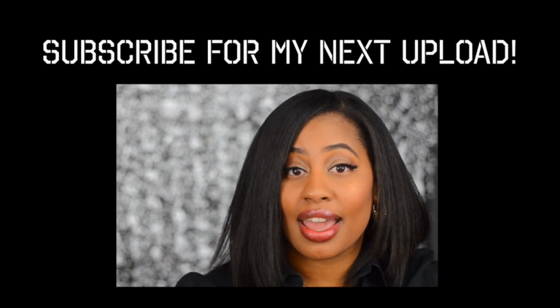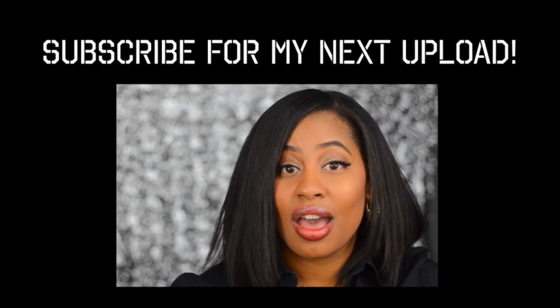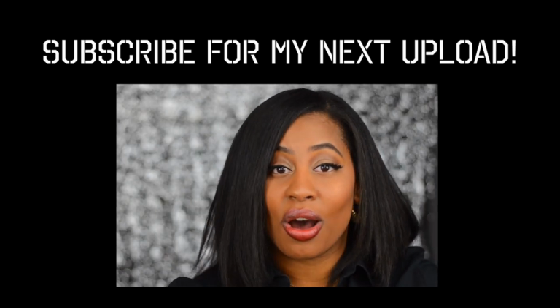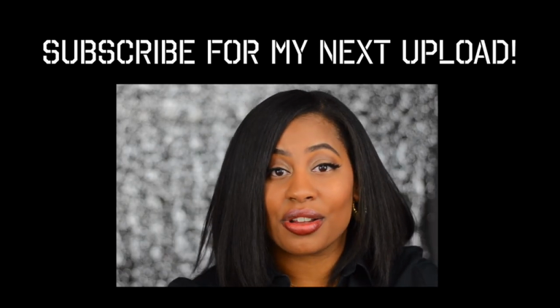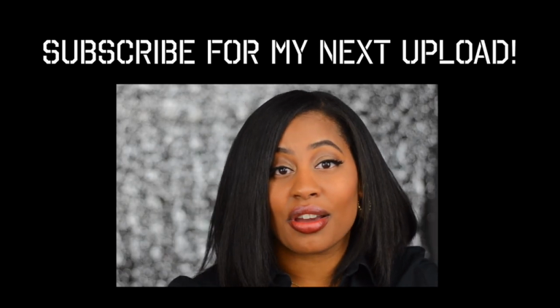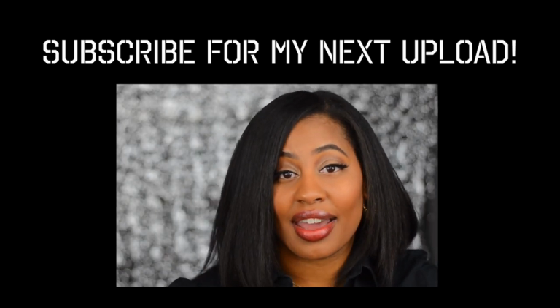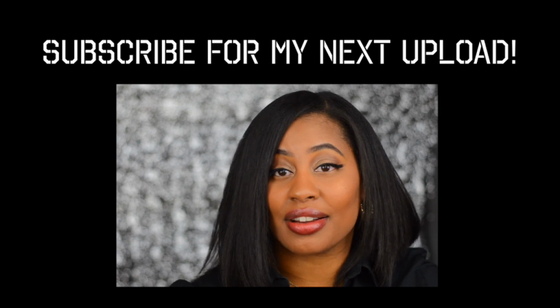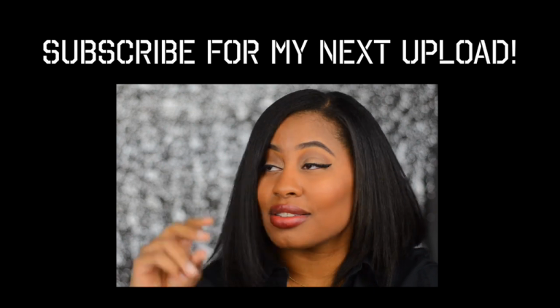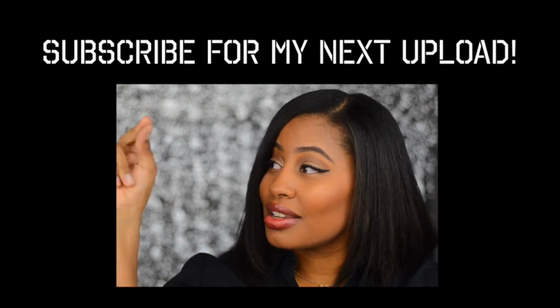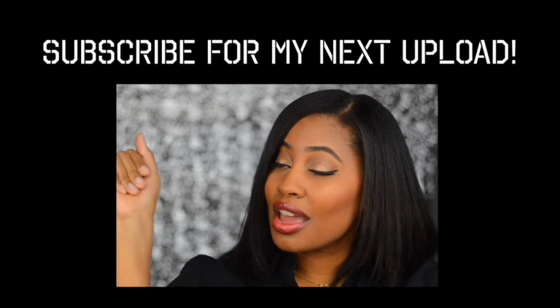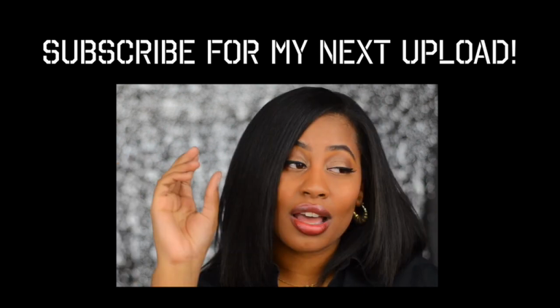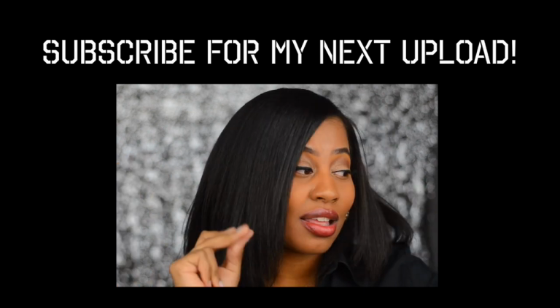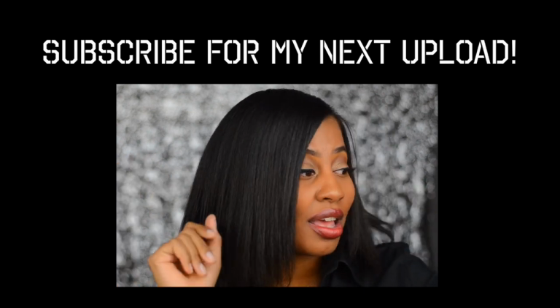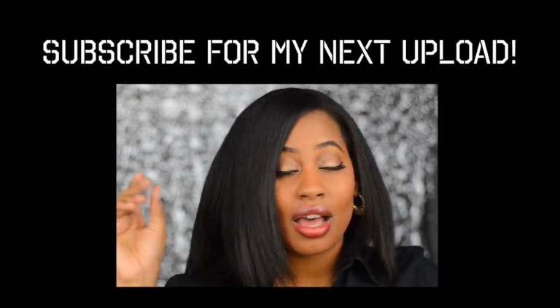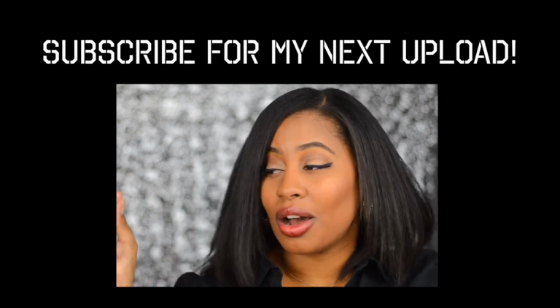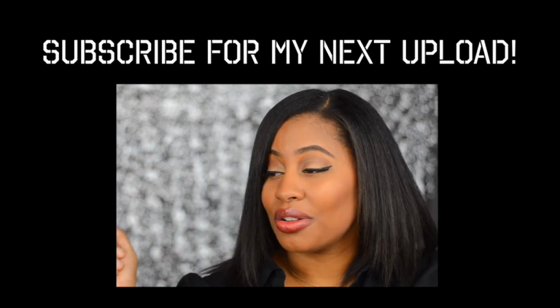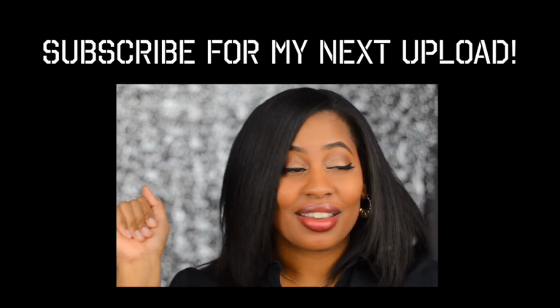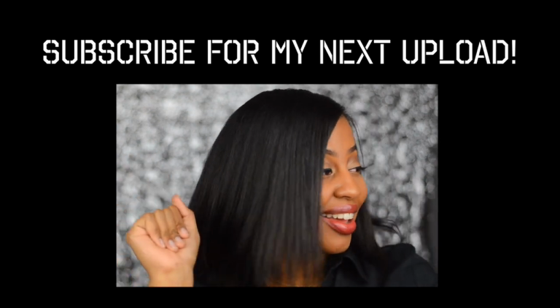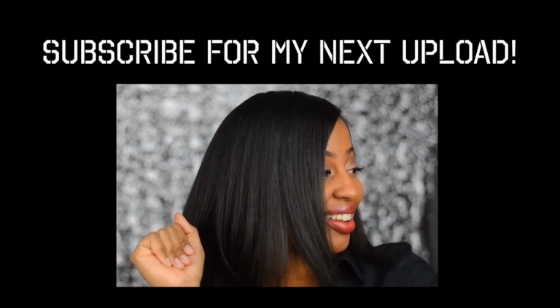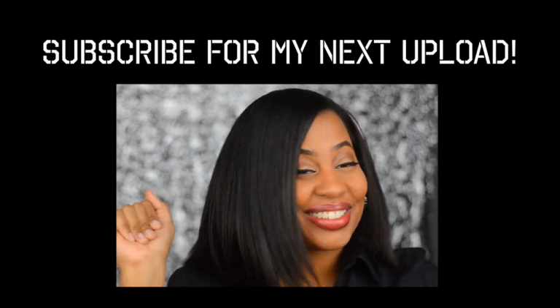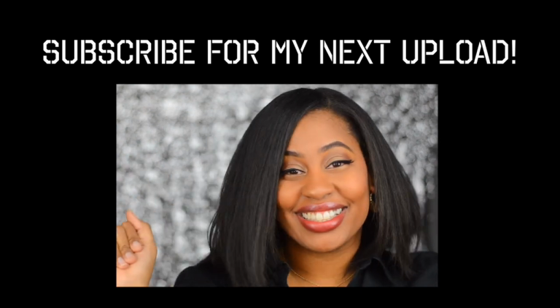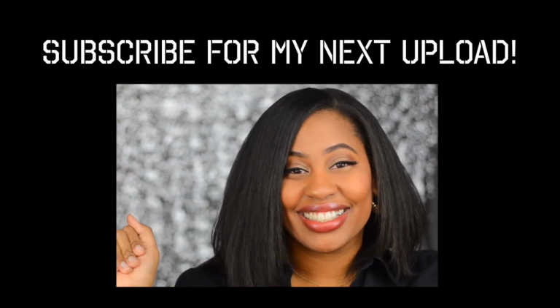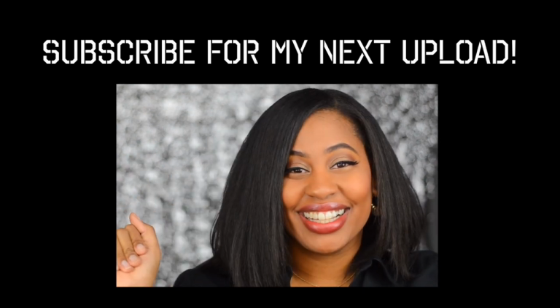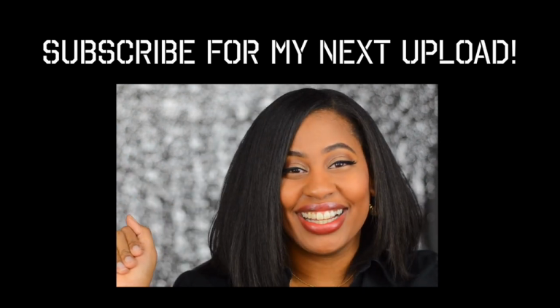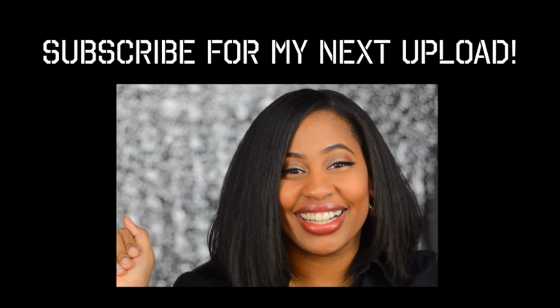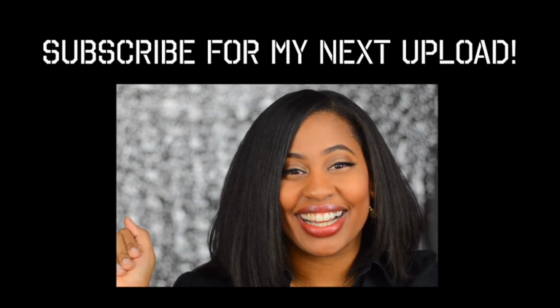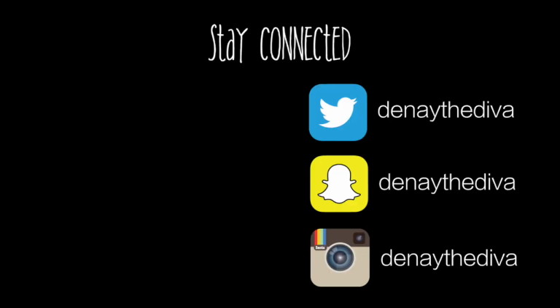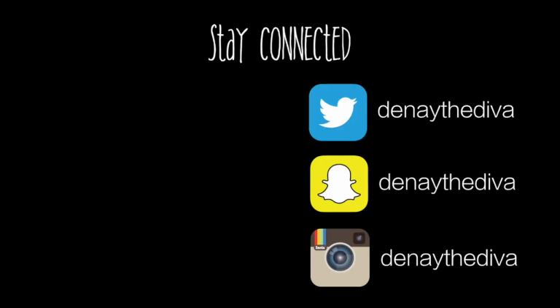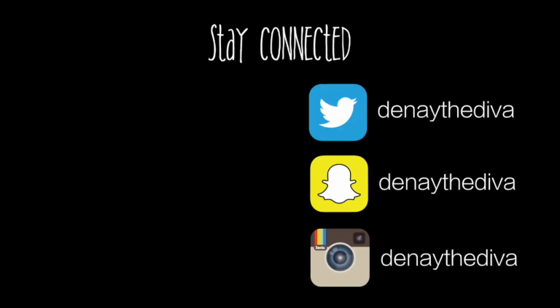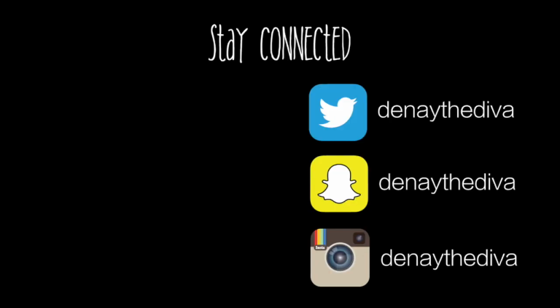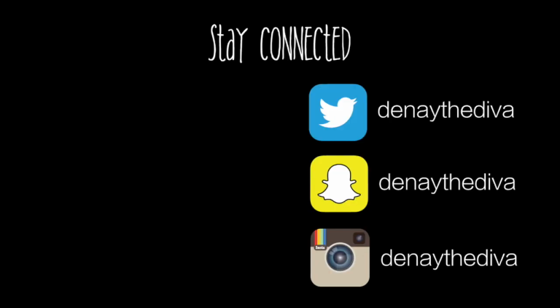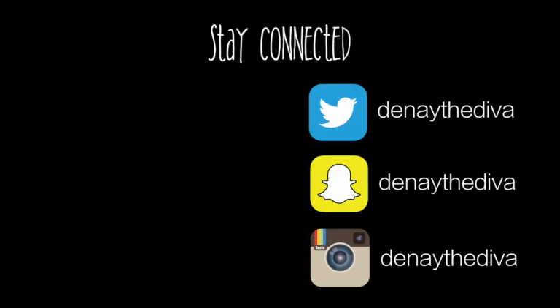Thank you guys so much for watching. I can't wait to see you all in my next video. Xoxo.